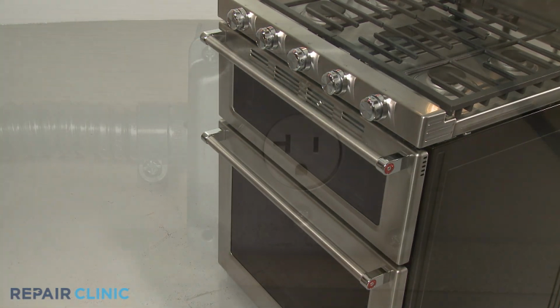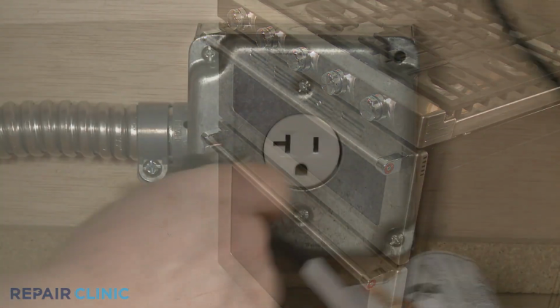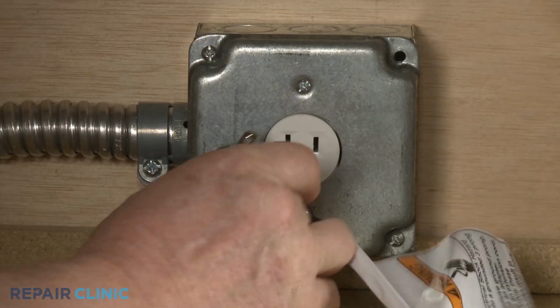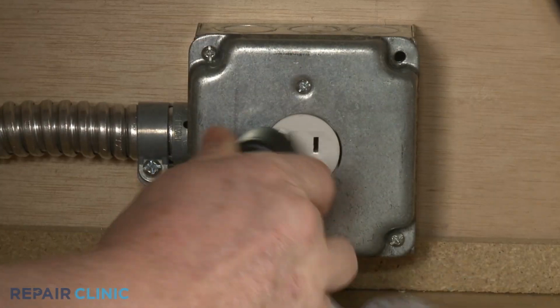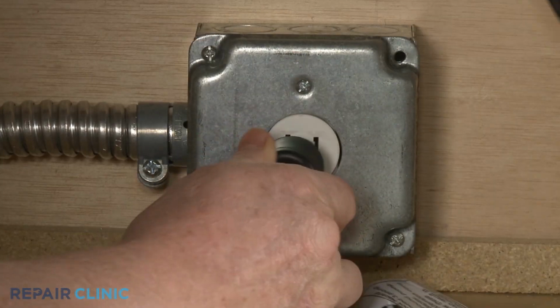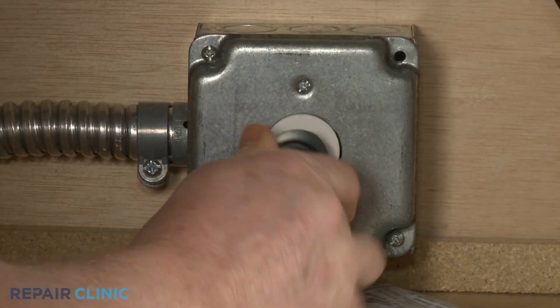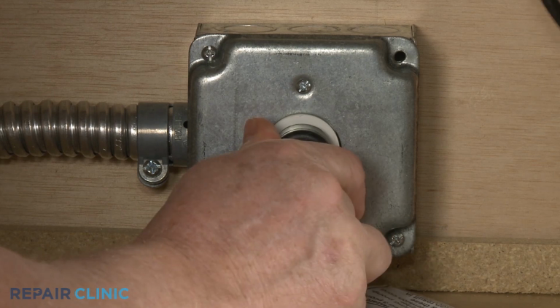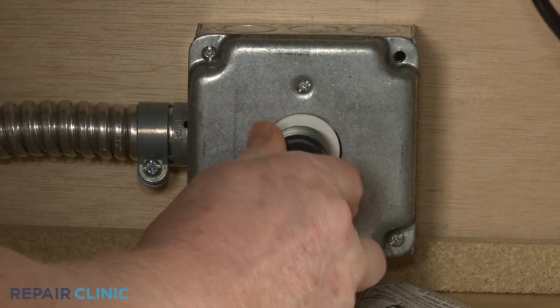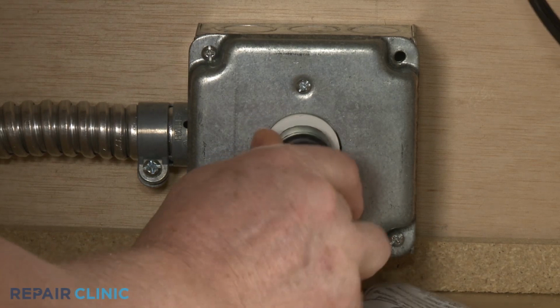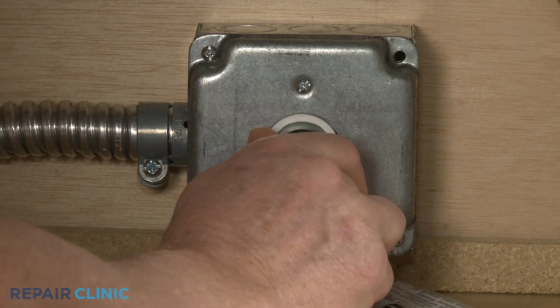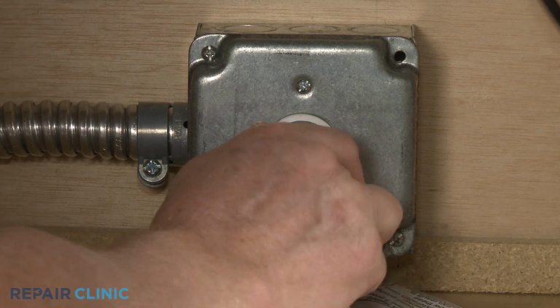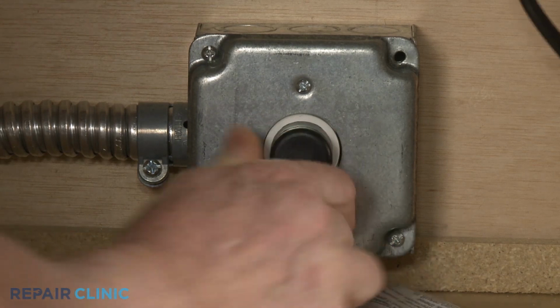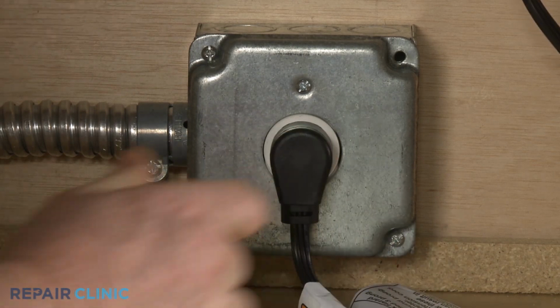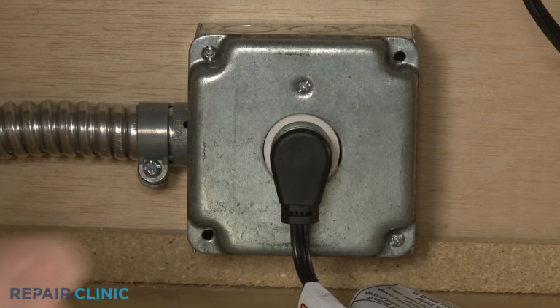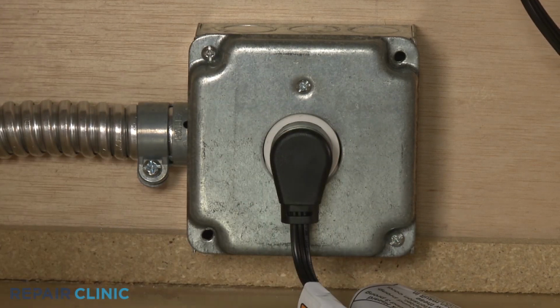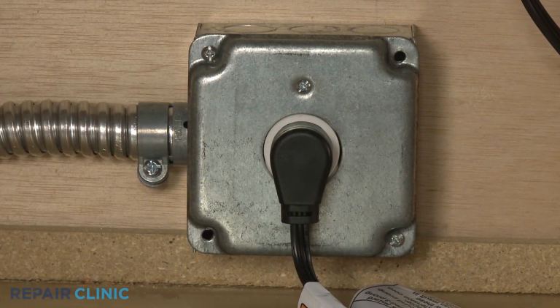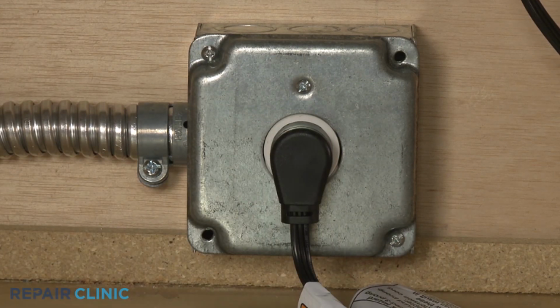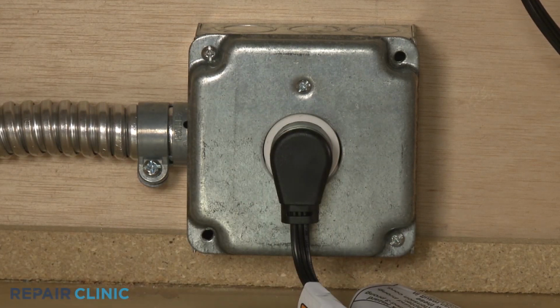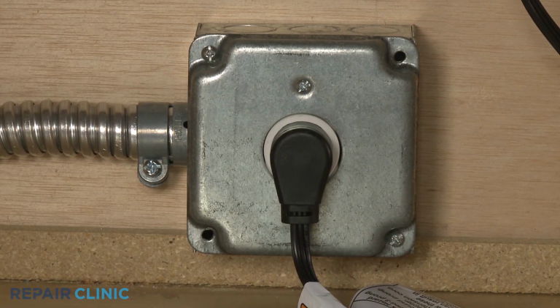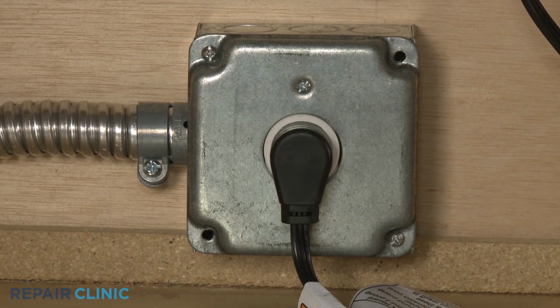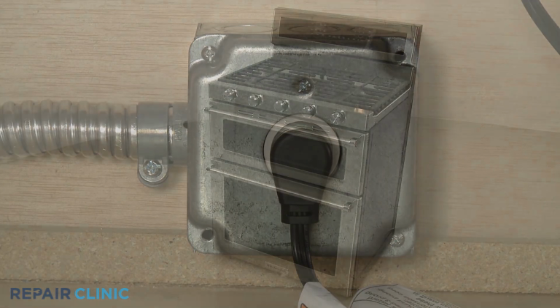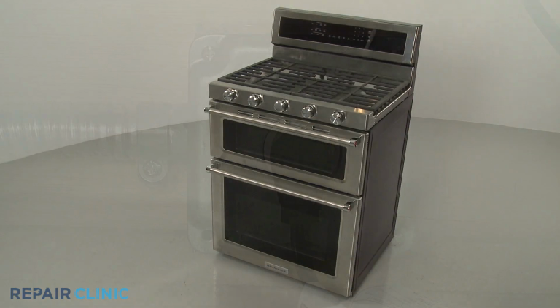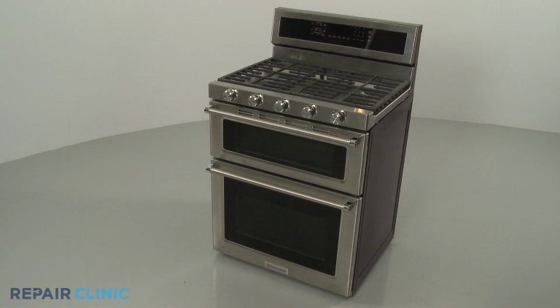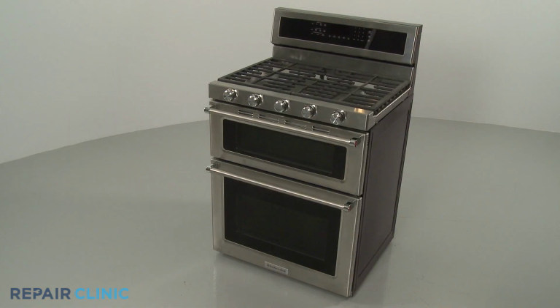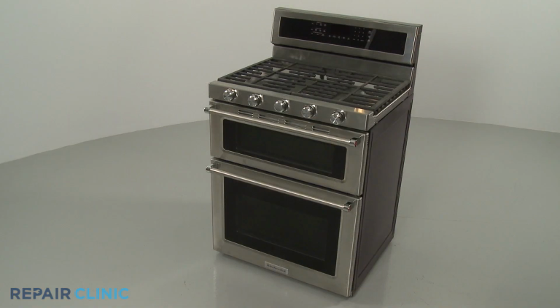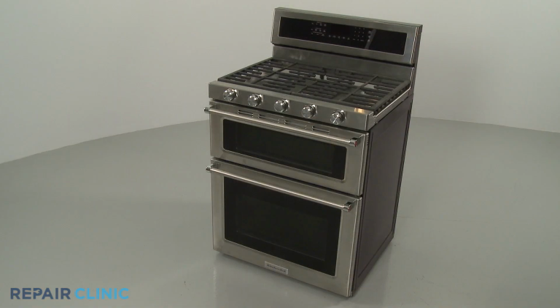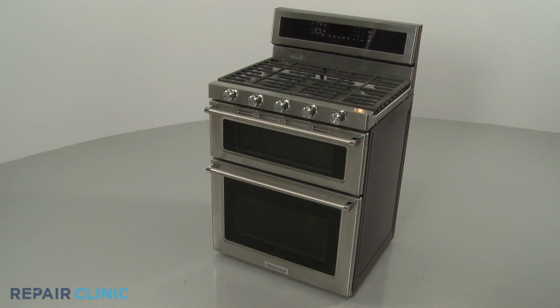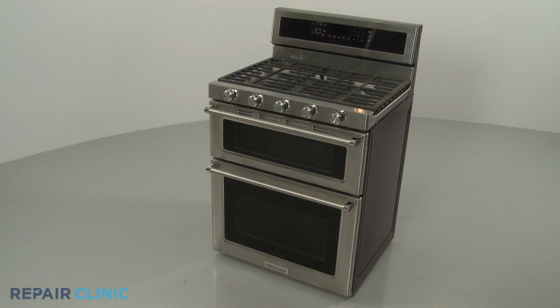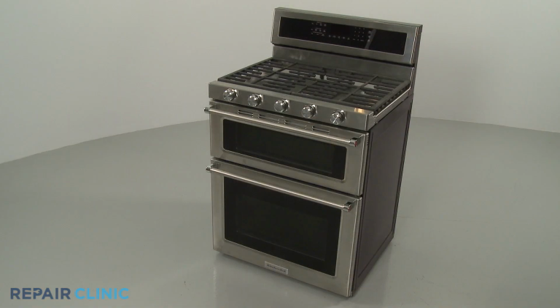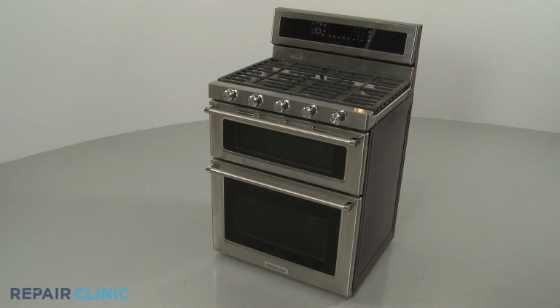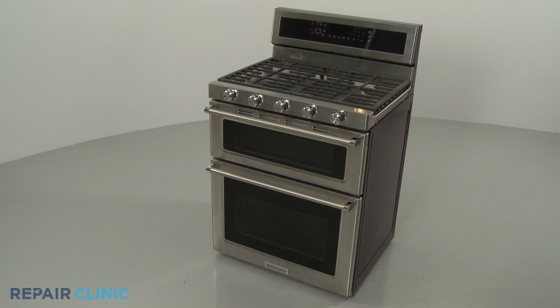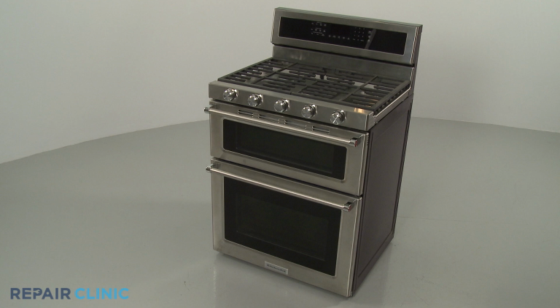Plug the power cord back in or restore the power supply, and the gas range should be ready for use.